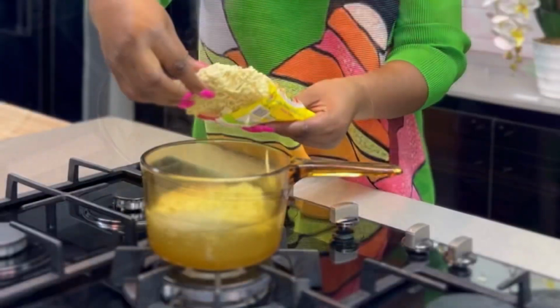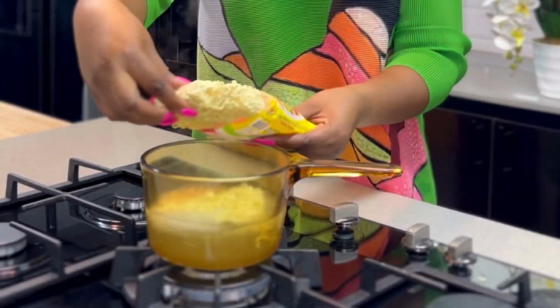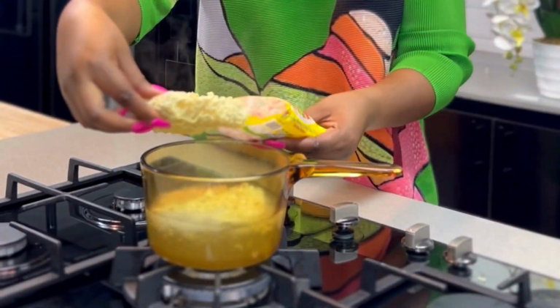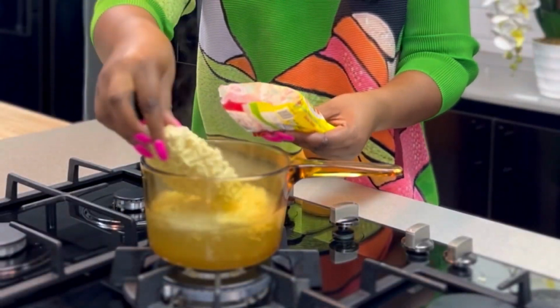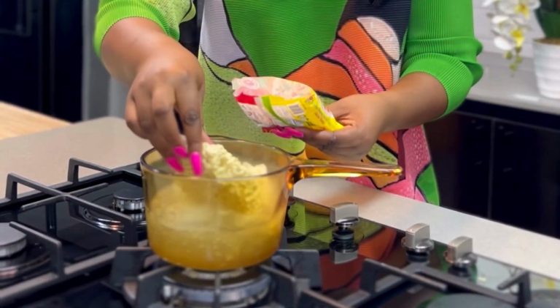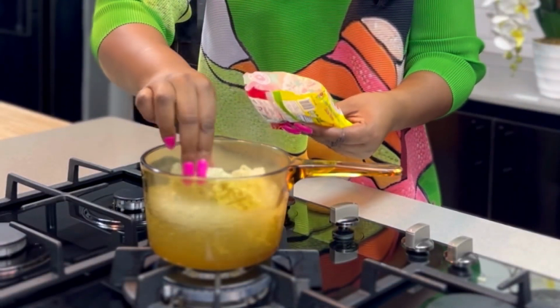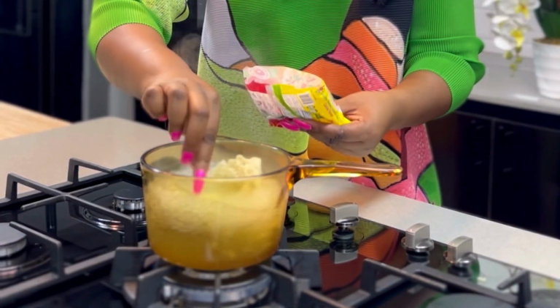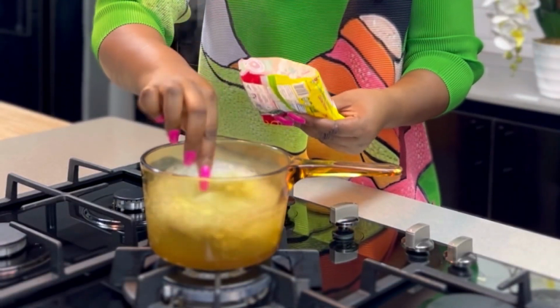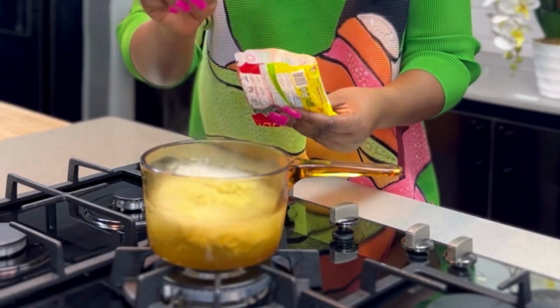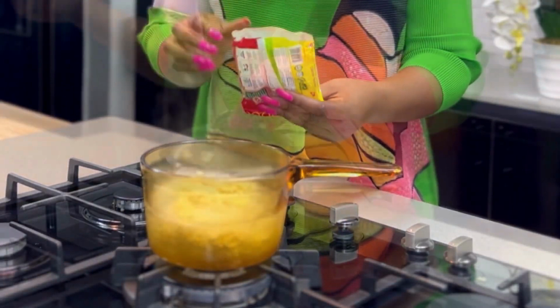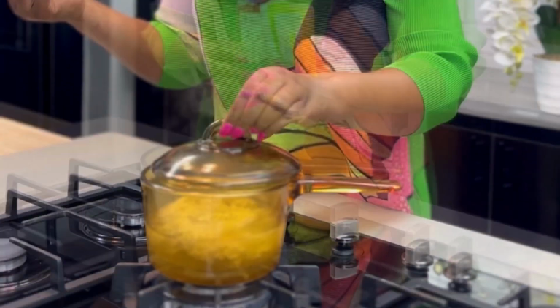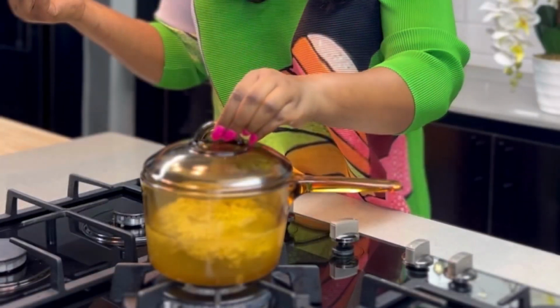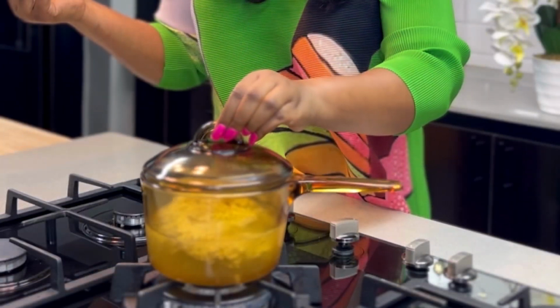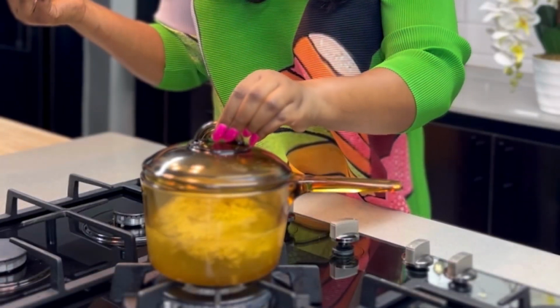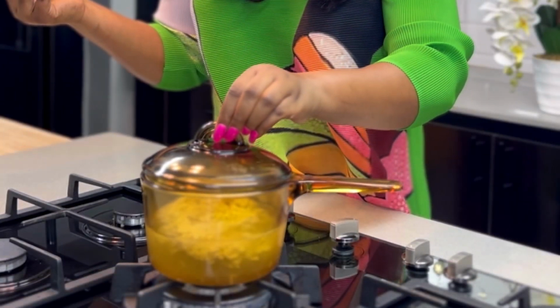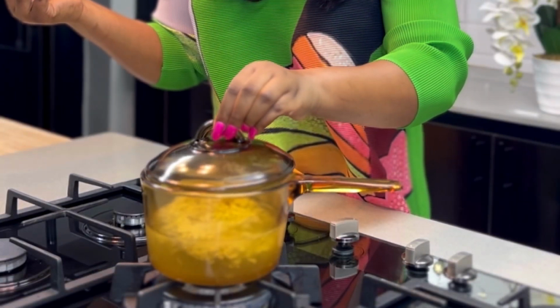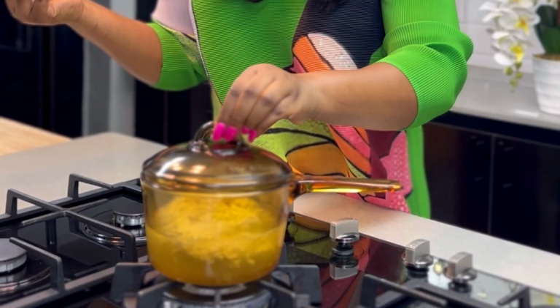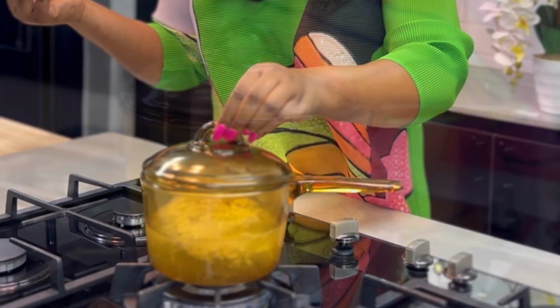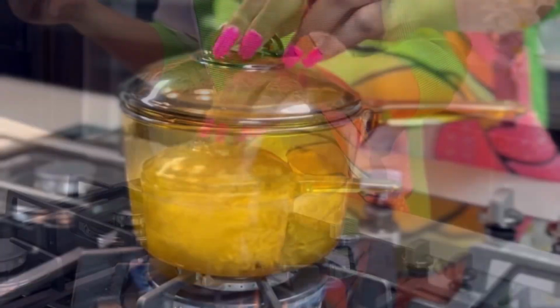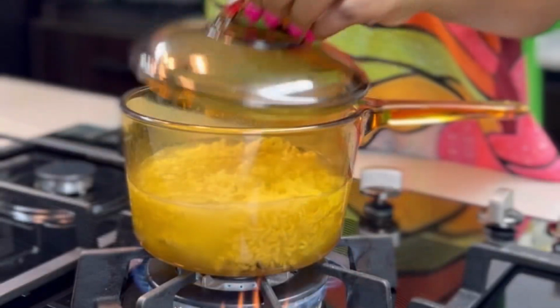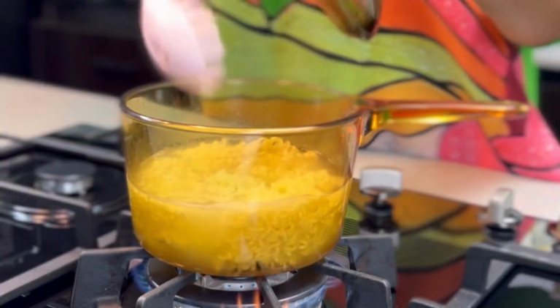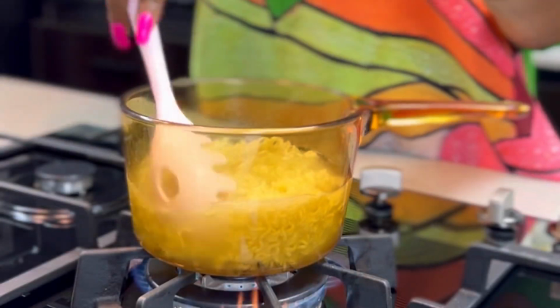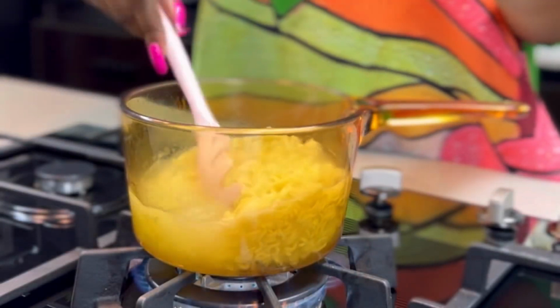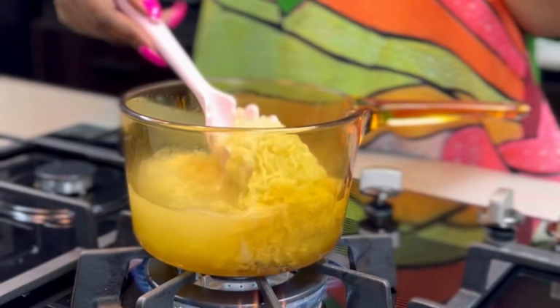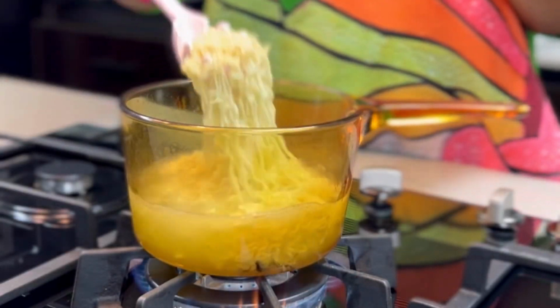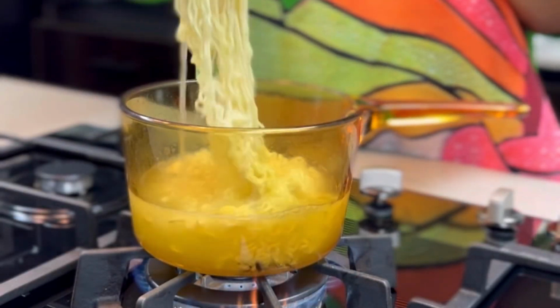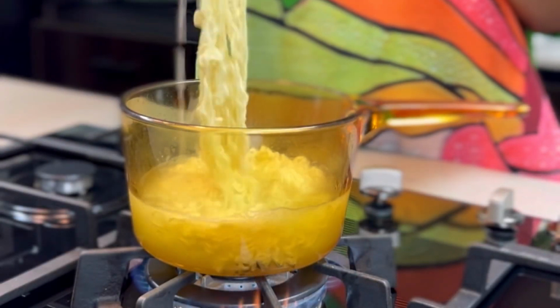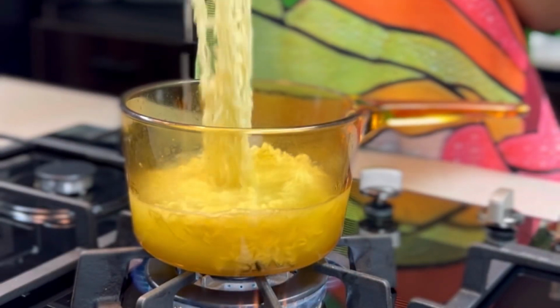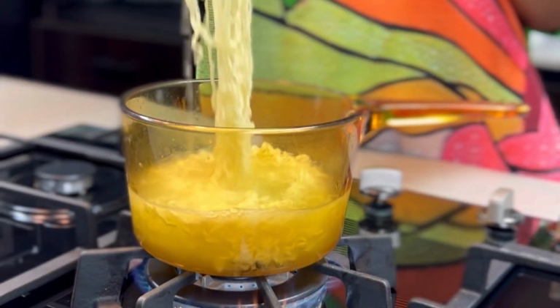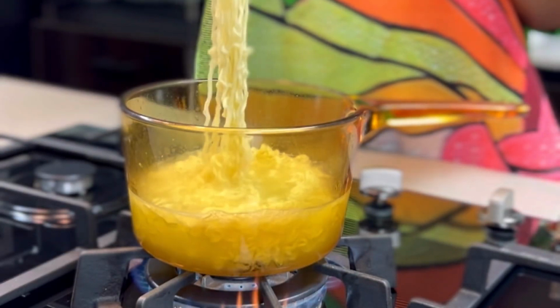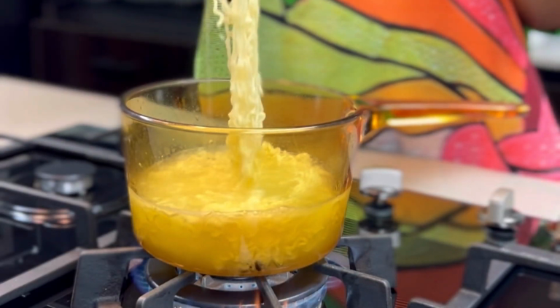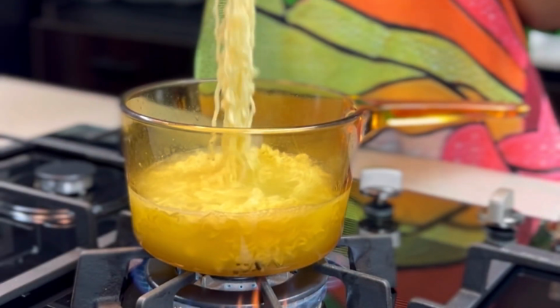Simmer for just three minutes — it cooks in three minutes or less. Once this is done, take it out of the fire and sieve off the liquid.